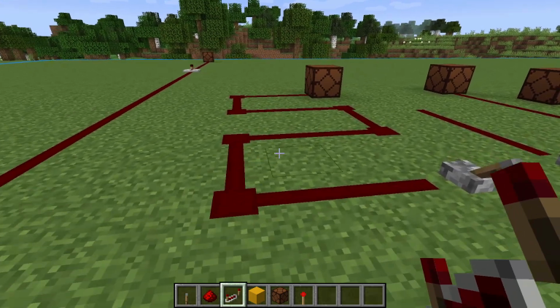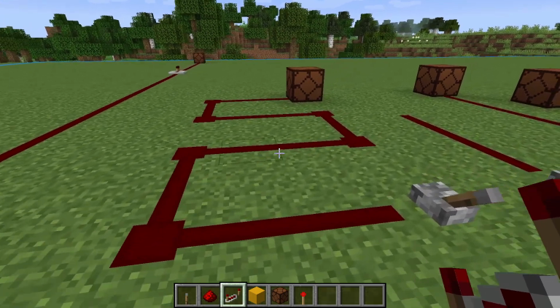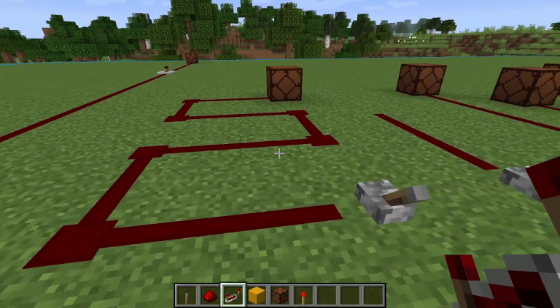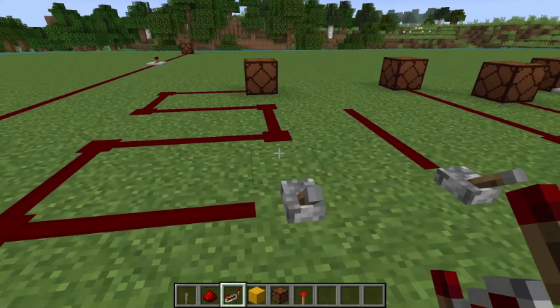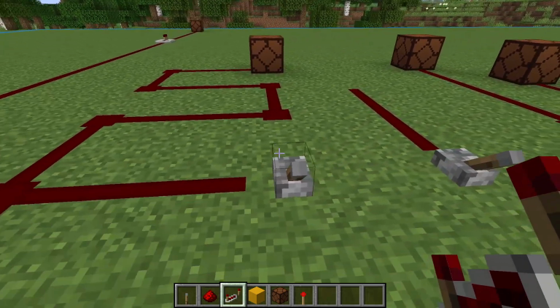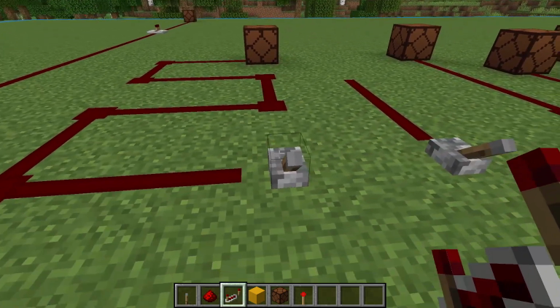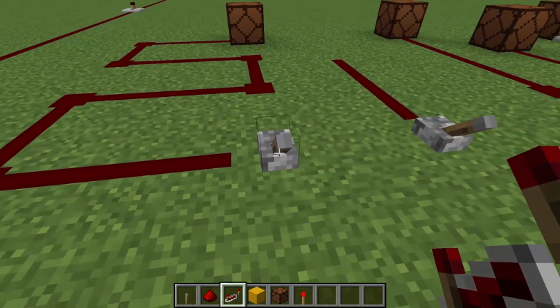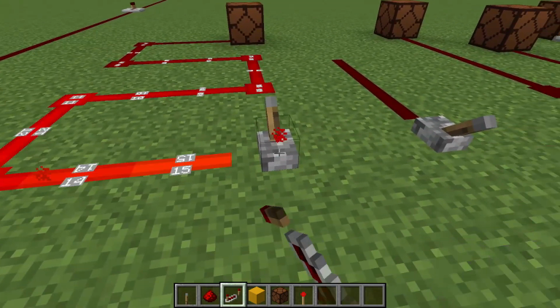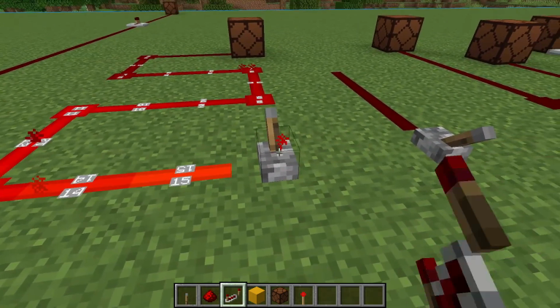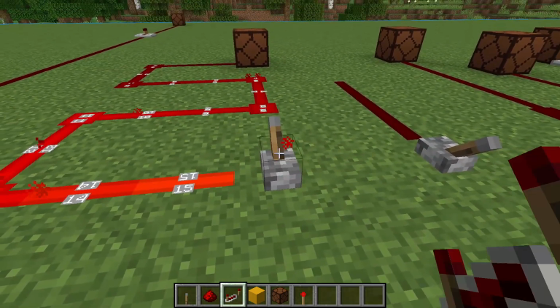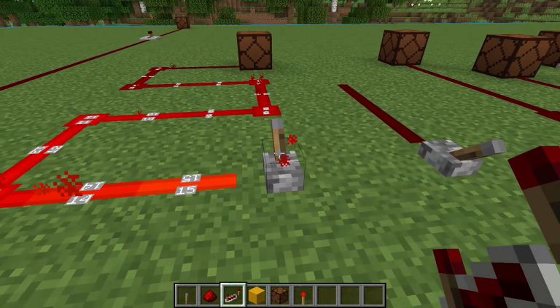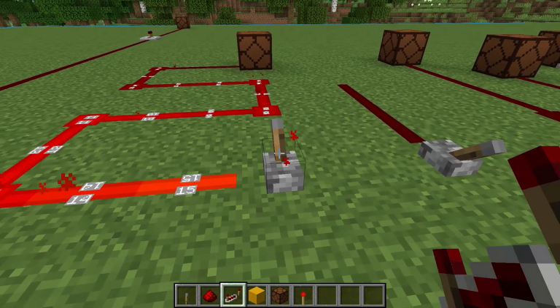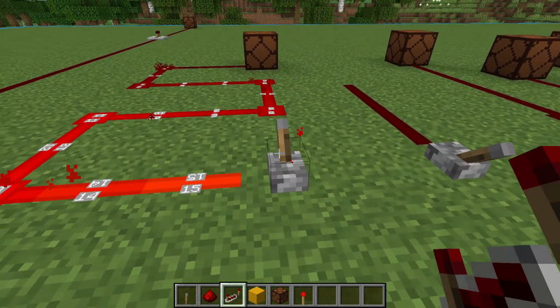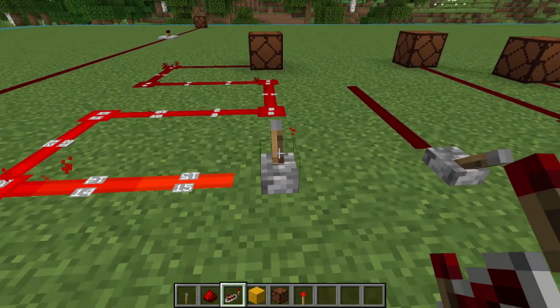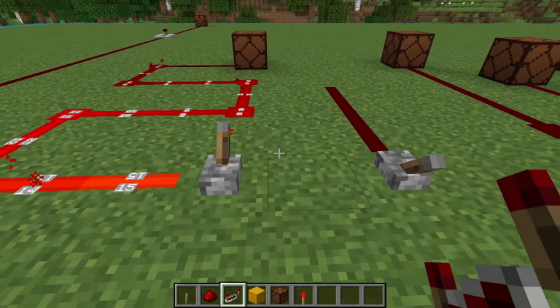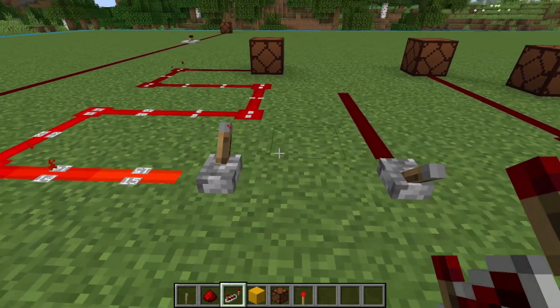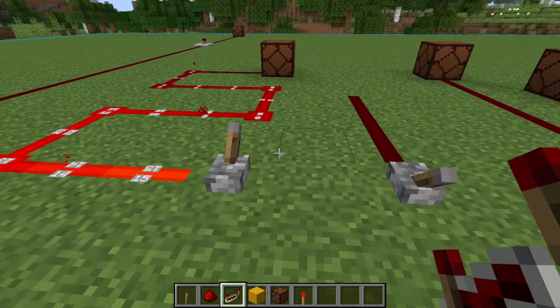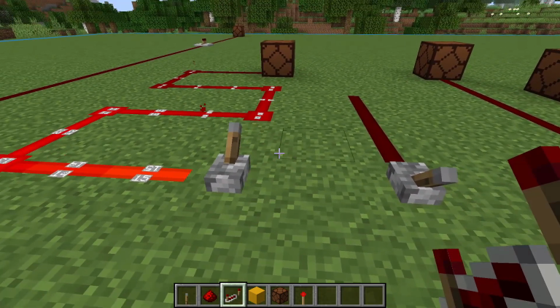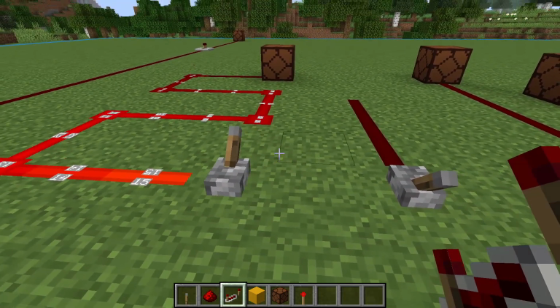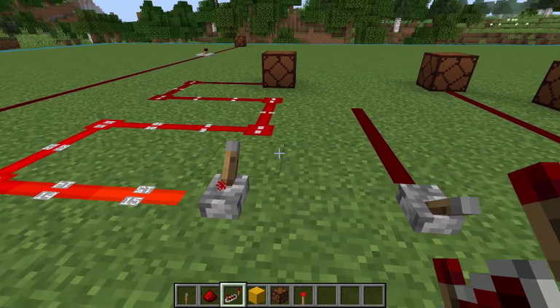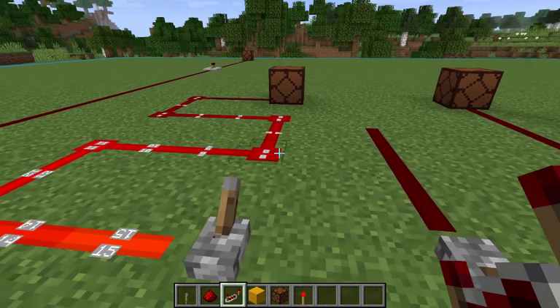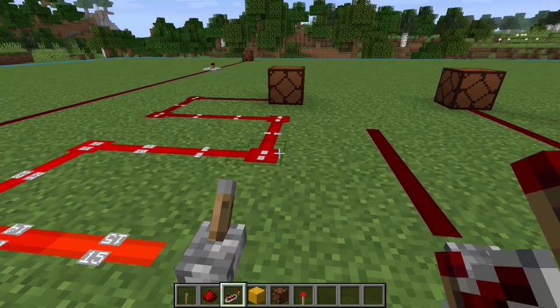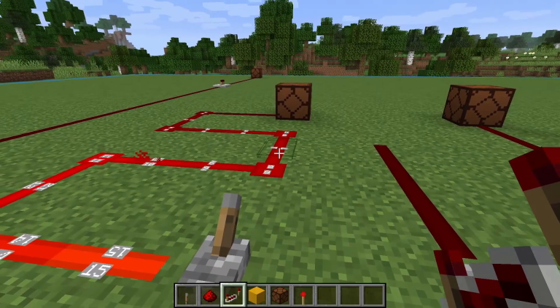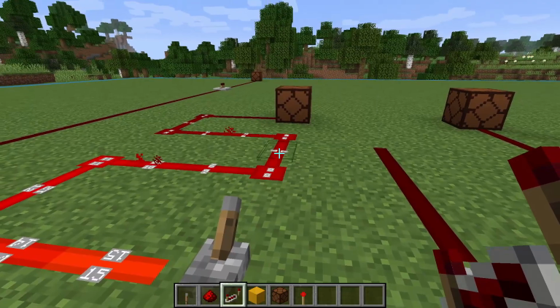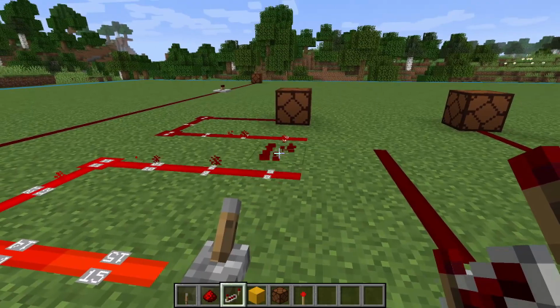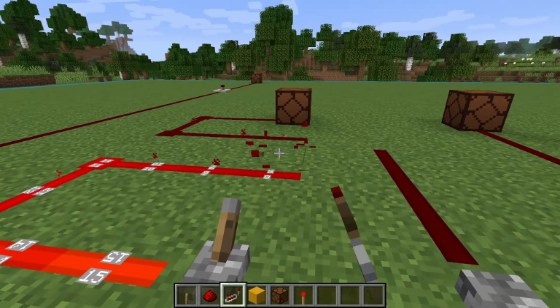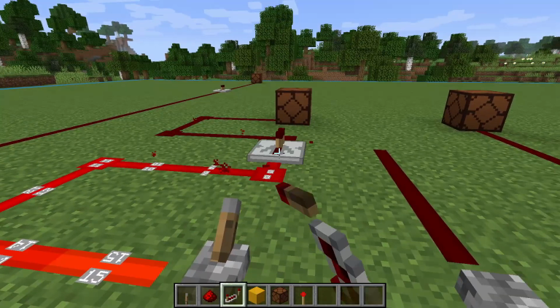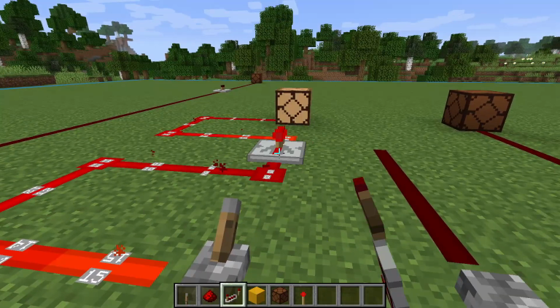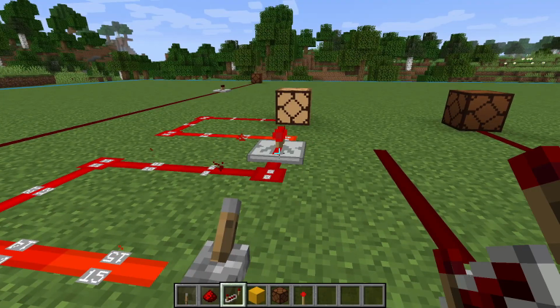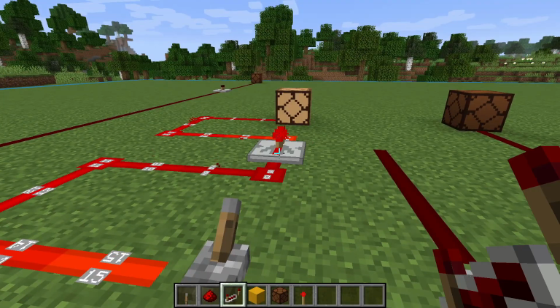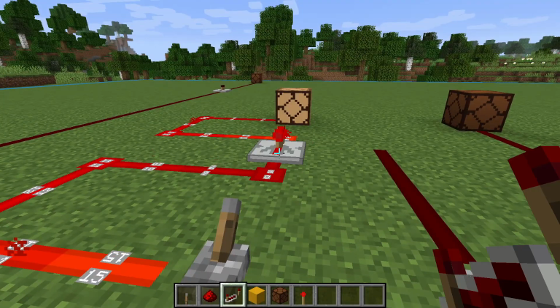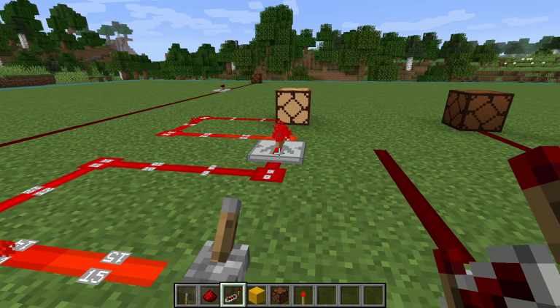Here's another example of a redstone line that's too far to reach the lamp. We'll put a repeater in line so that the lamp turns on.